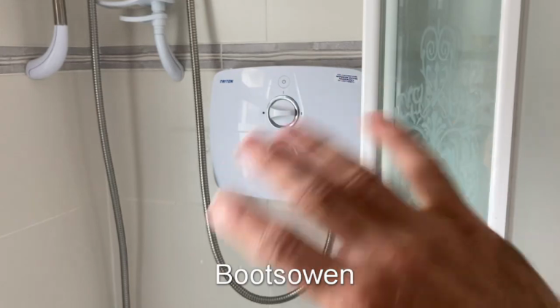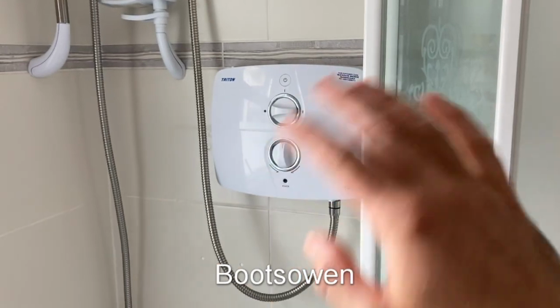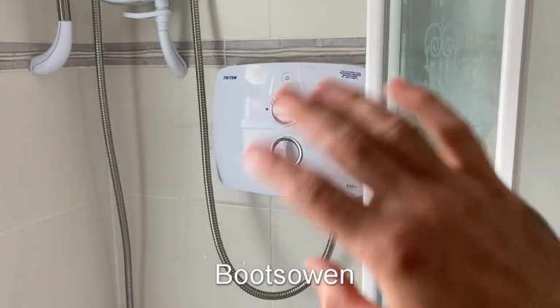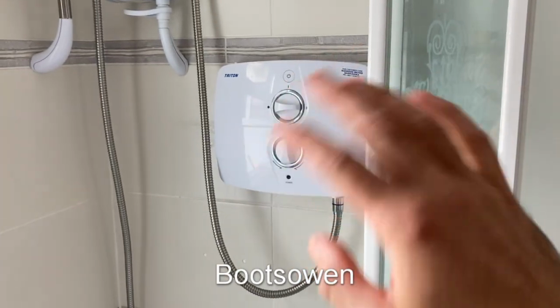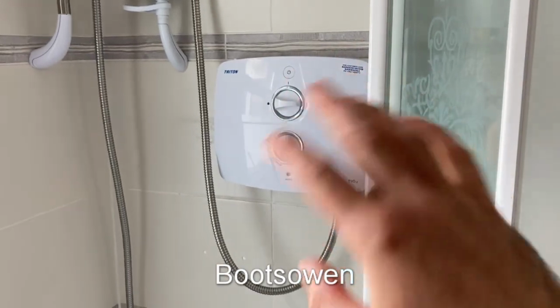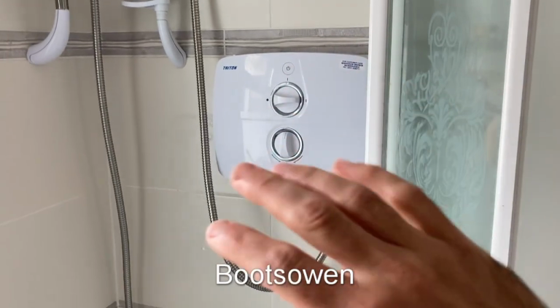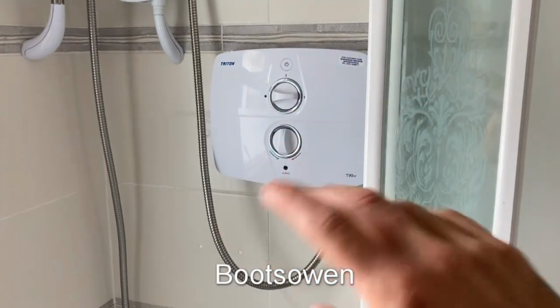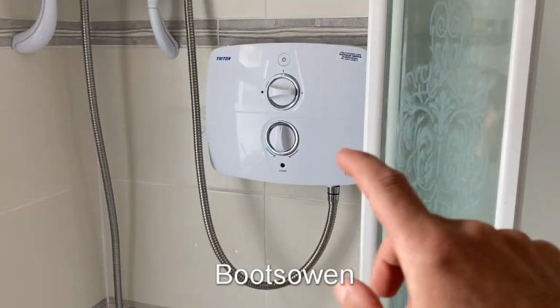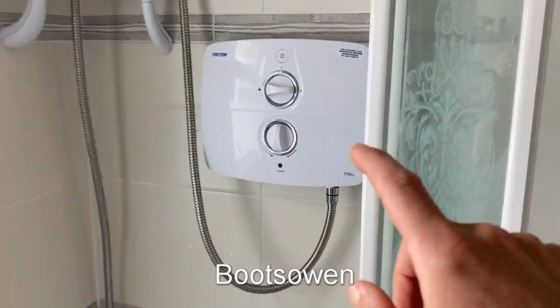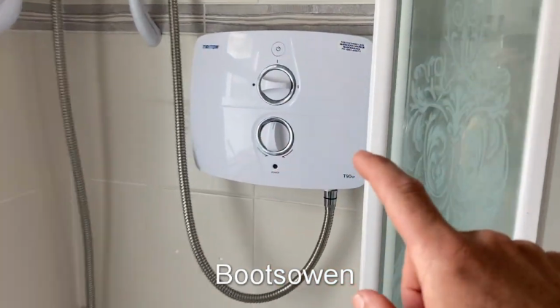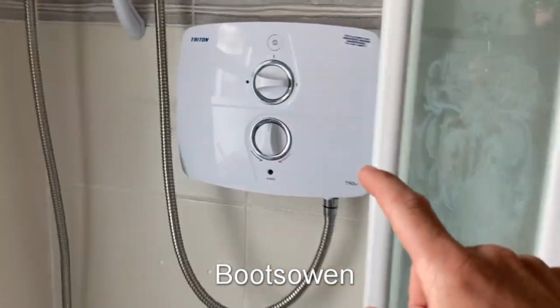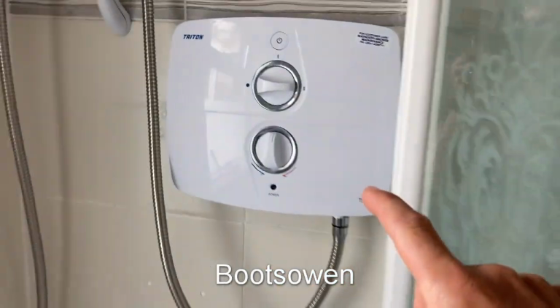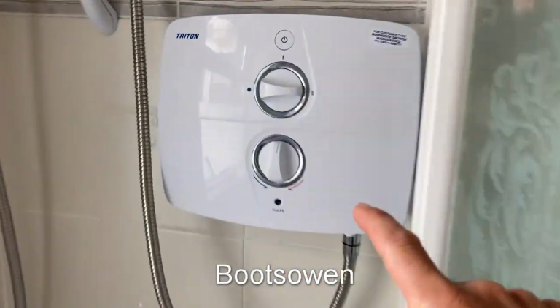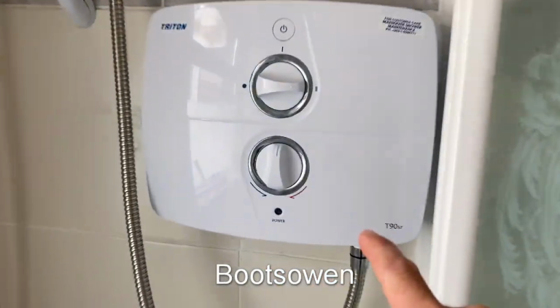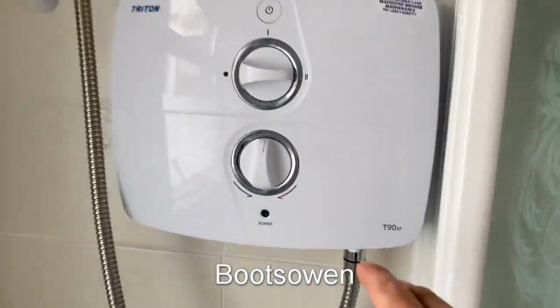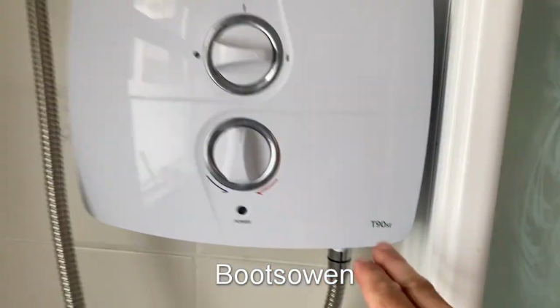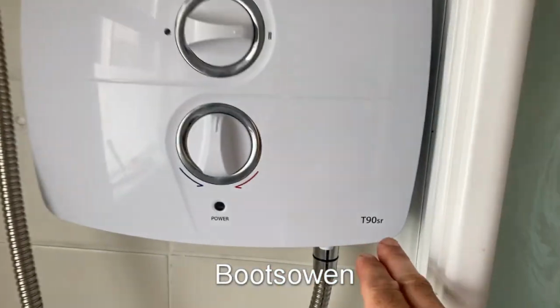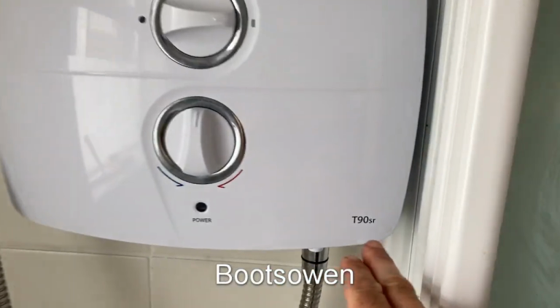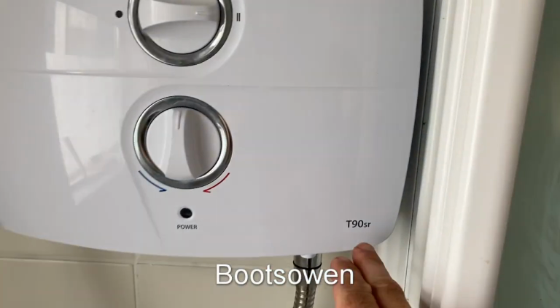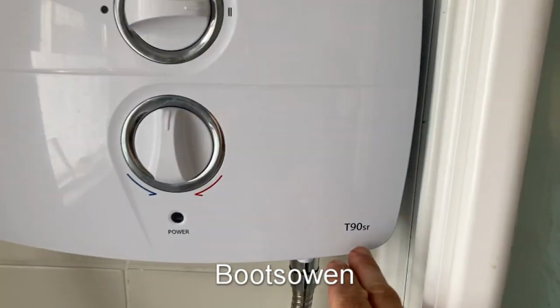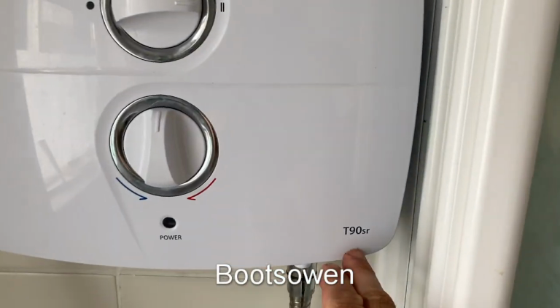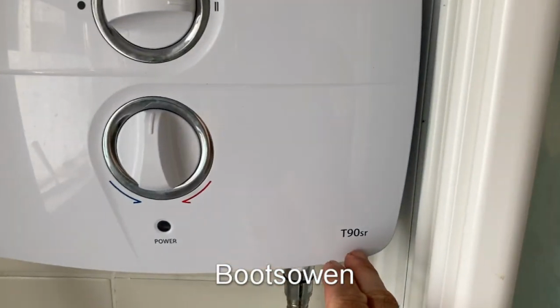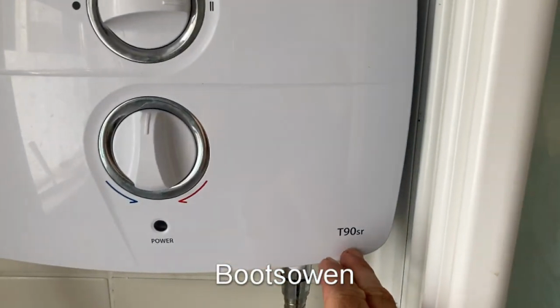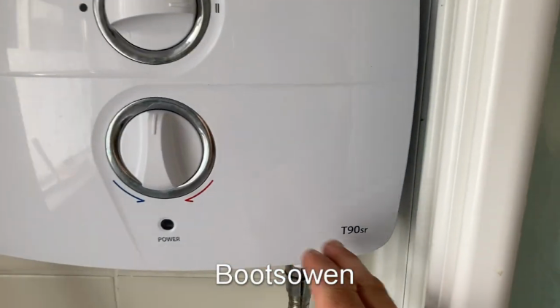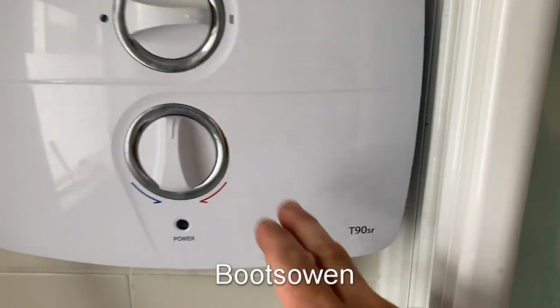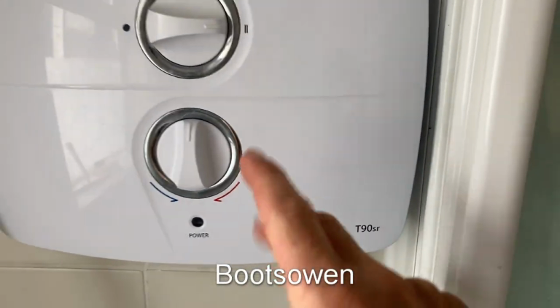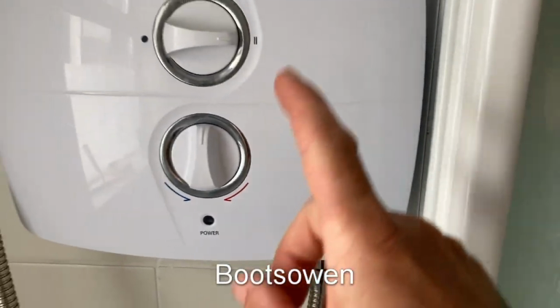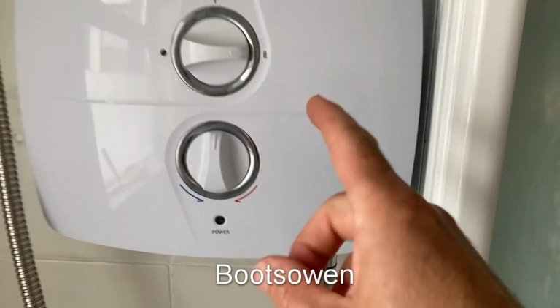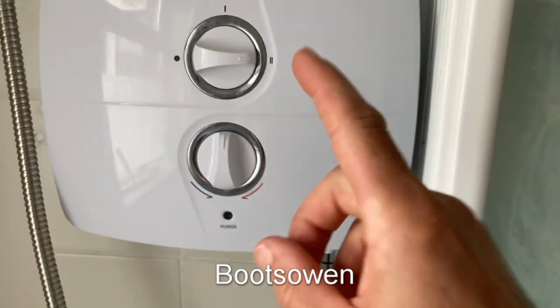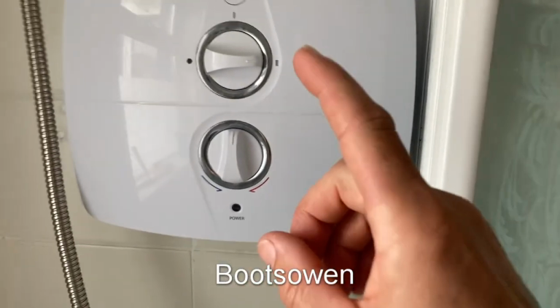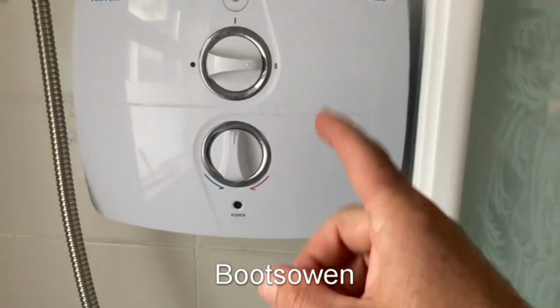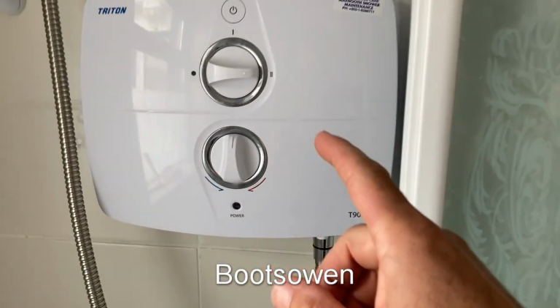Hey there, Boots Owen here. This is a Triton T90SR Pumped Electric Shower.